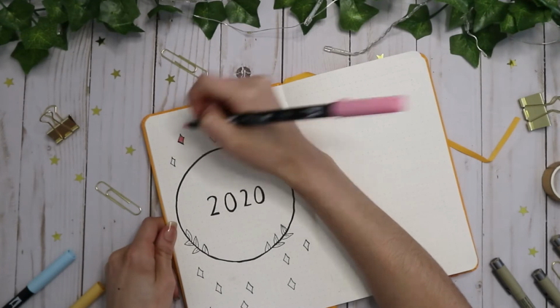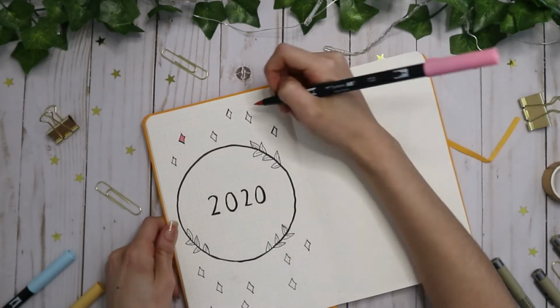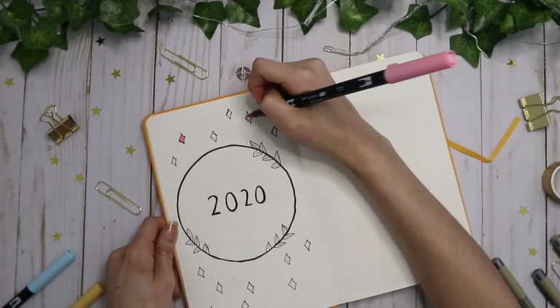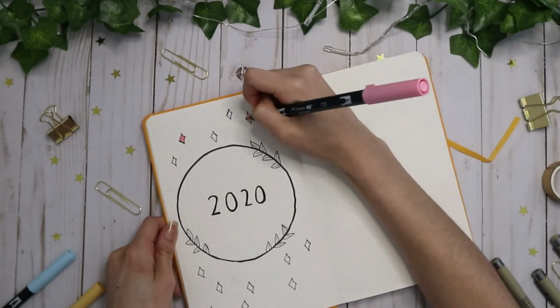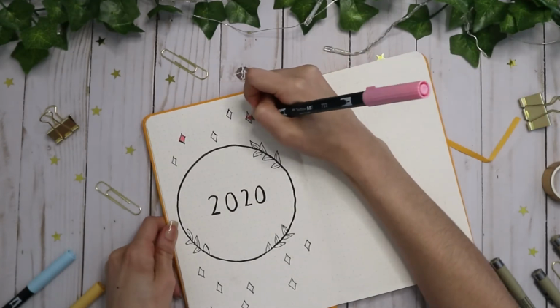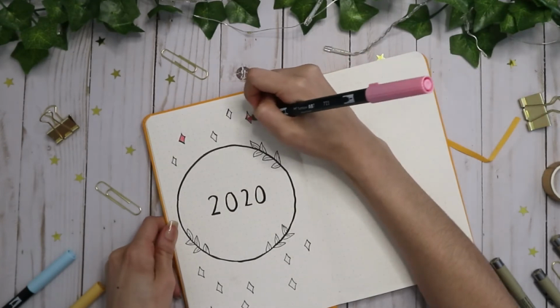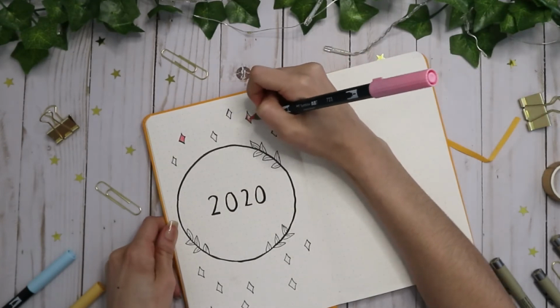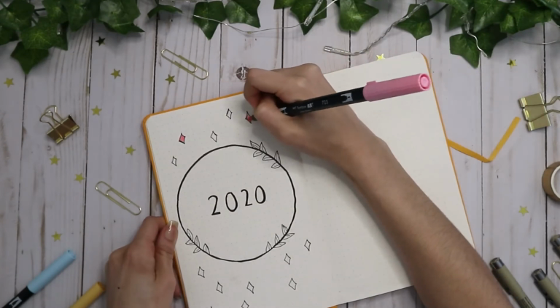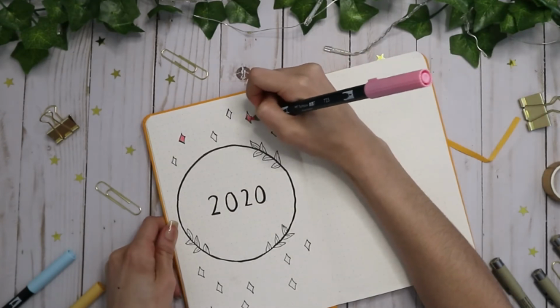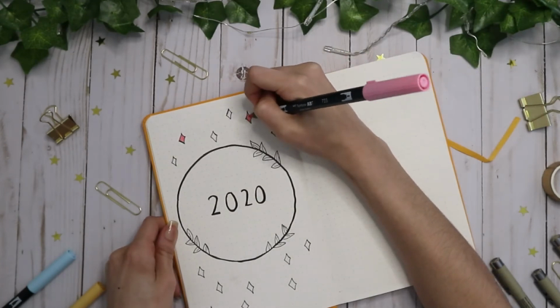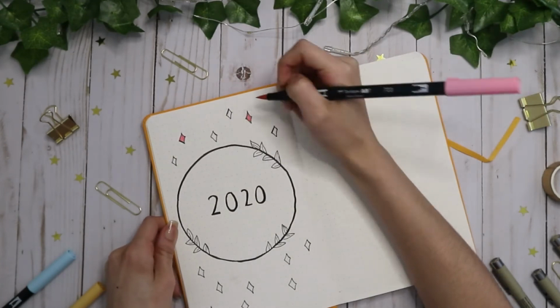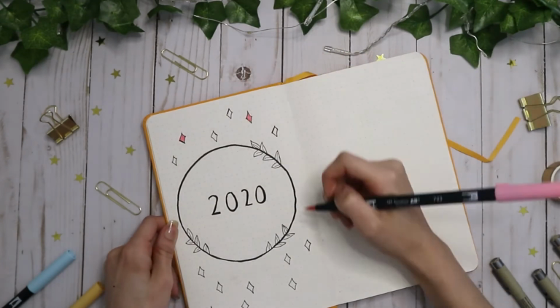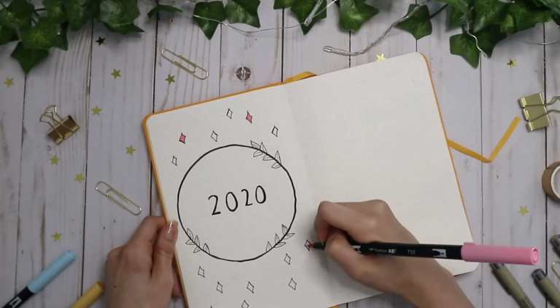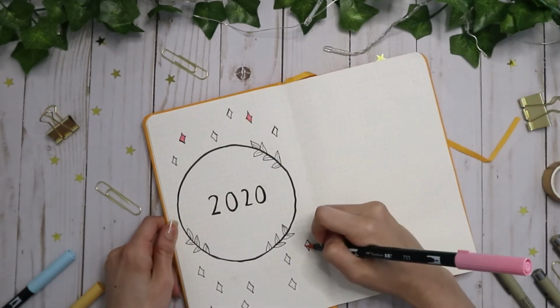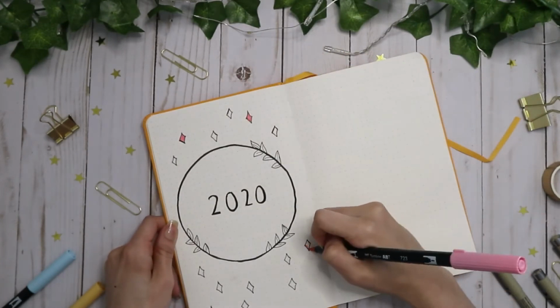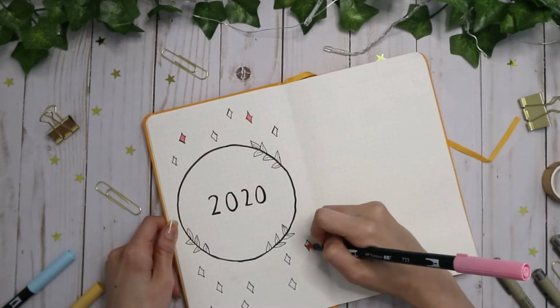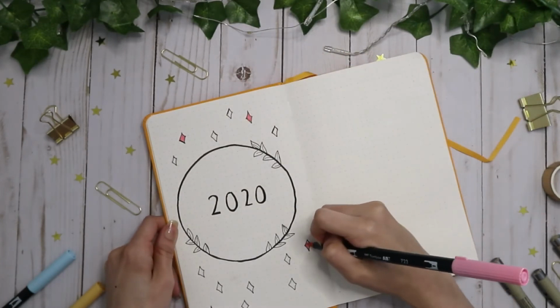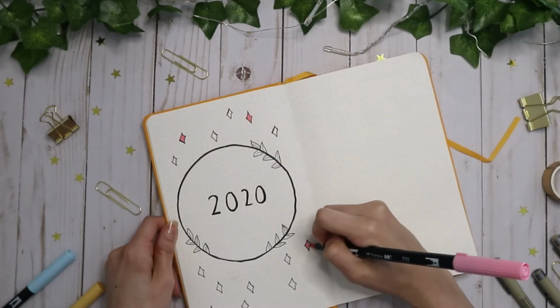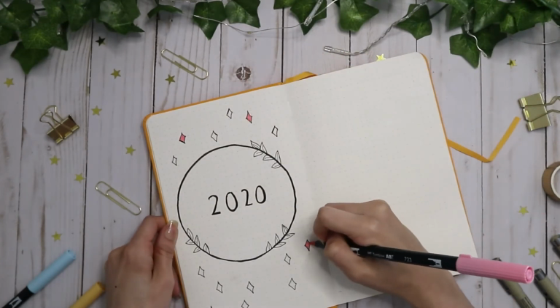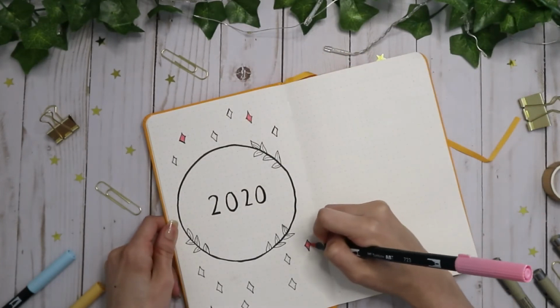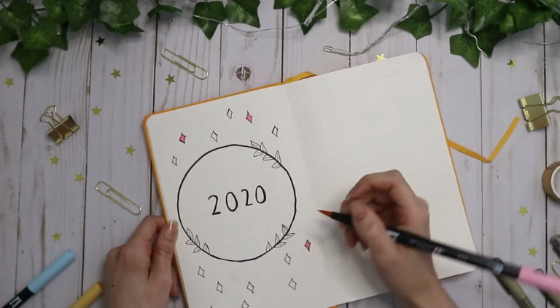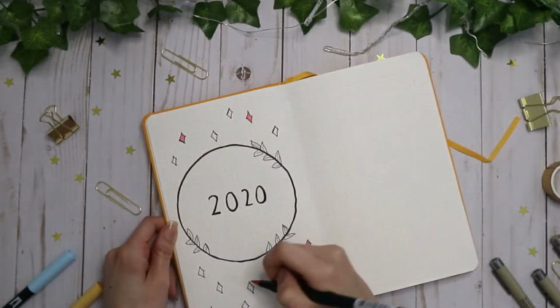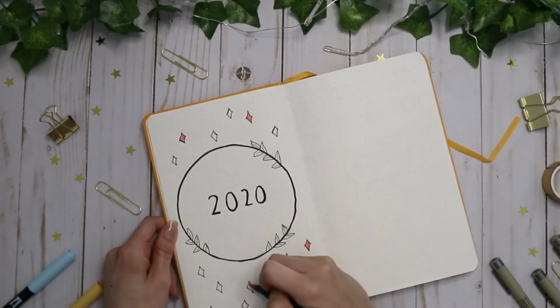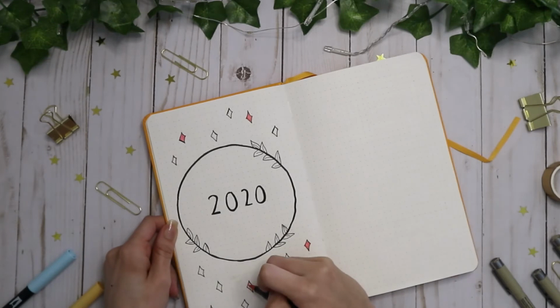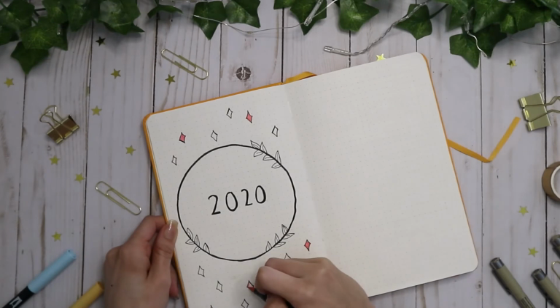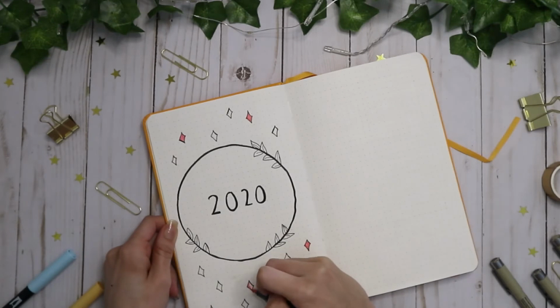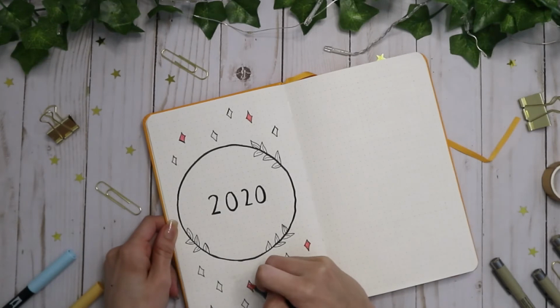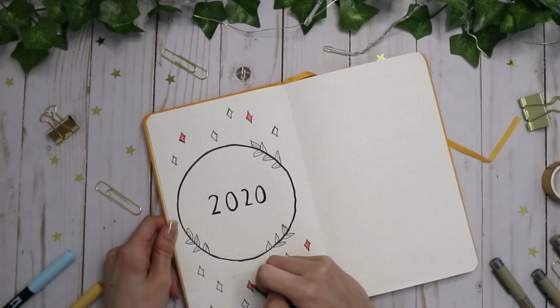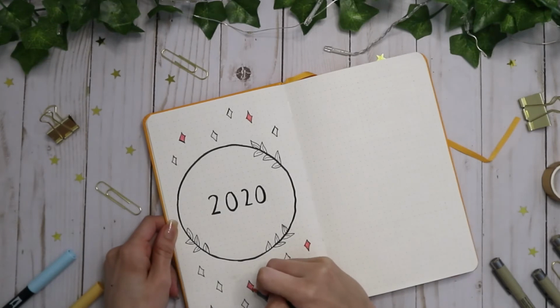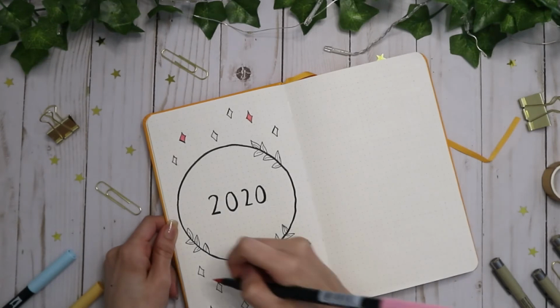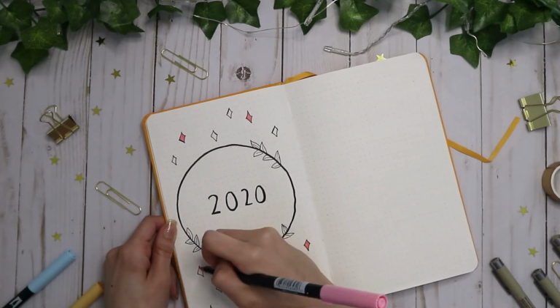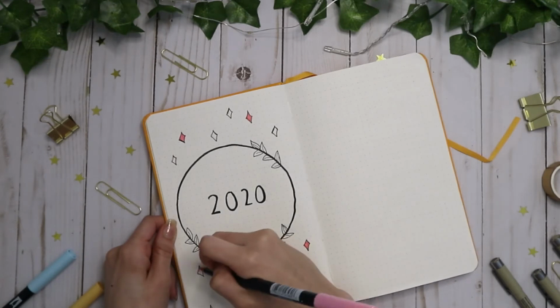I'm just going in with my Tombow brush pens with pink, blue, and yellow to fill in the stars.